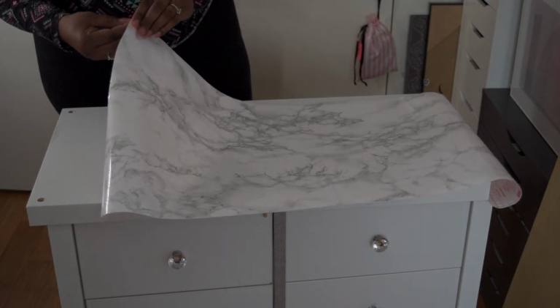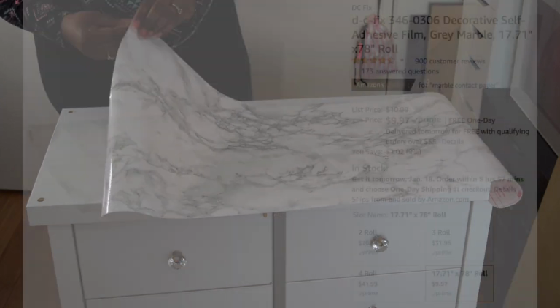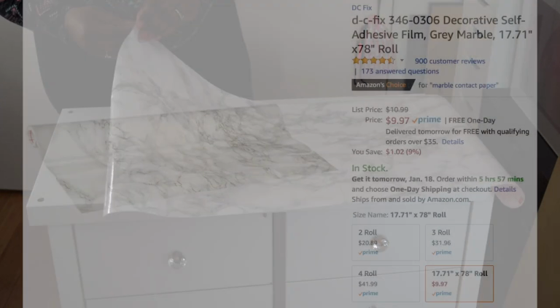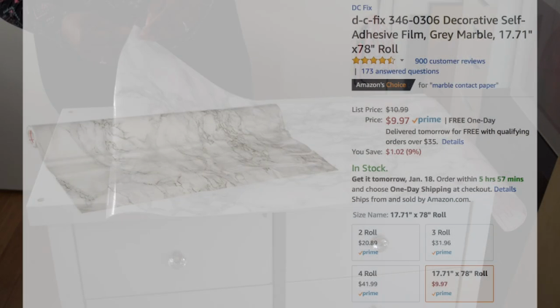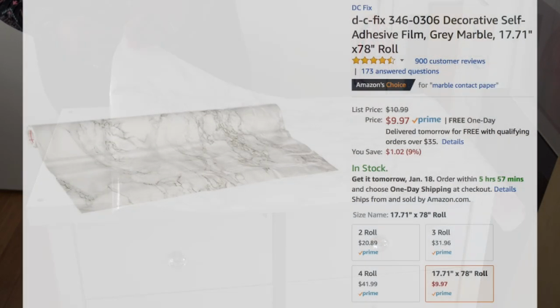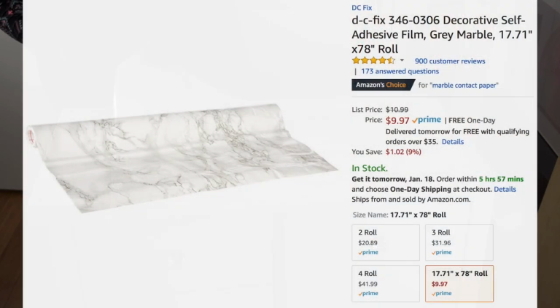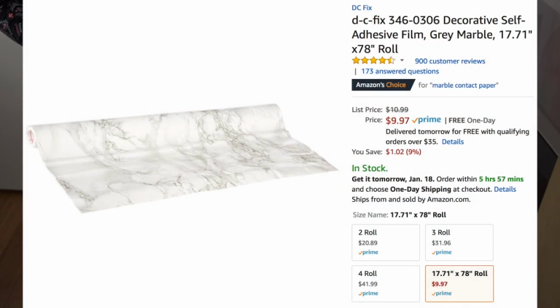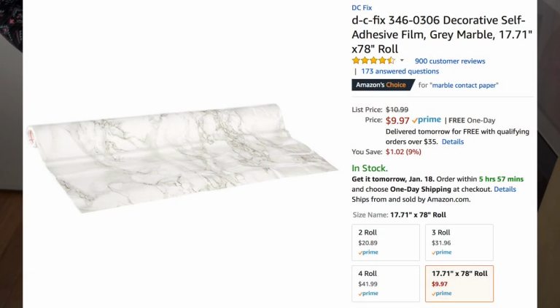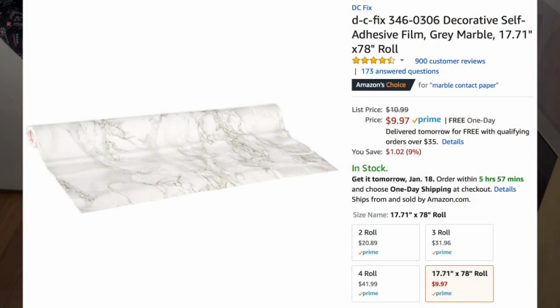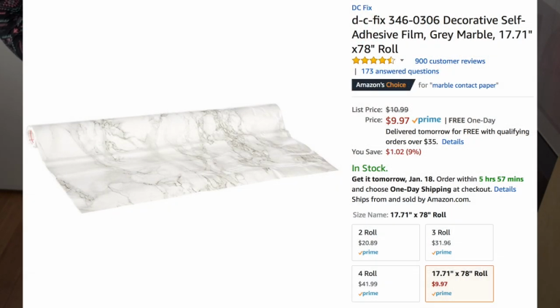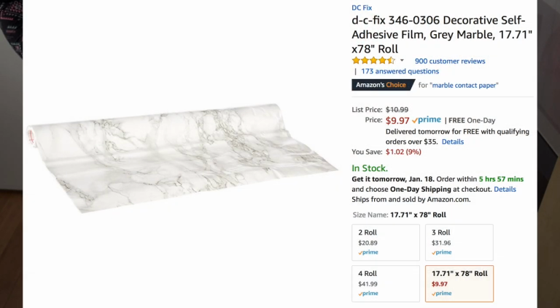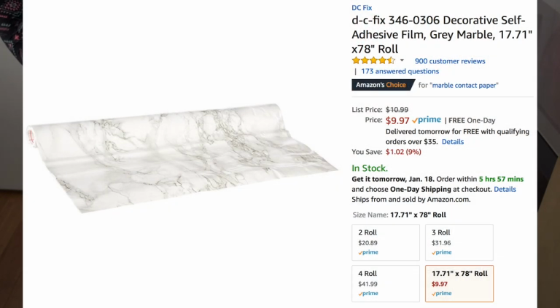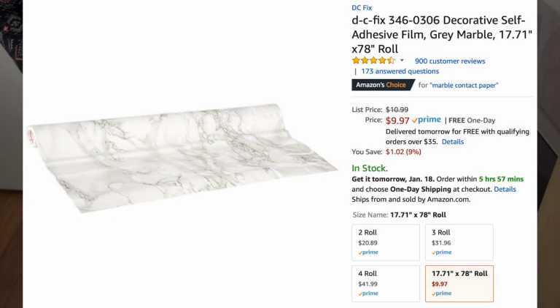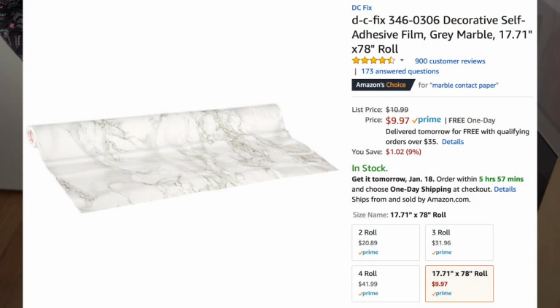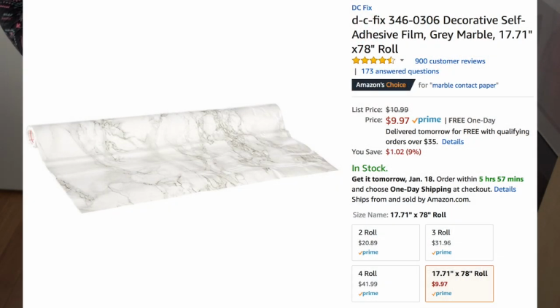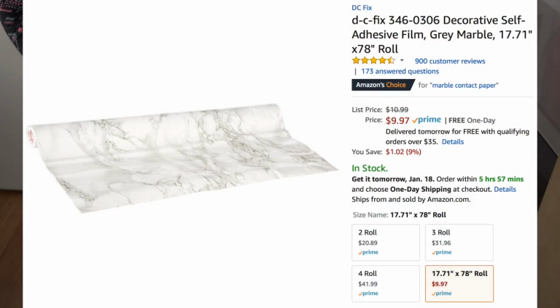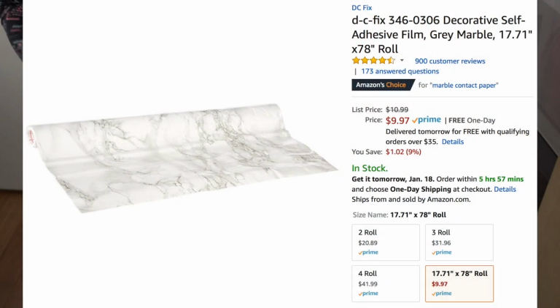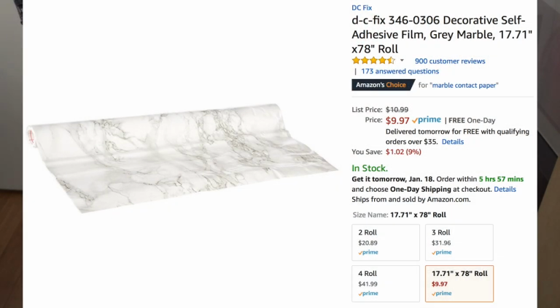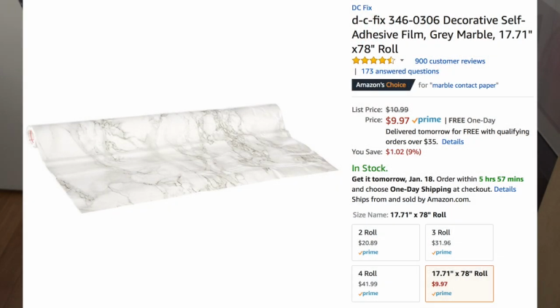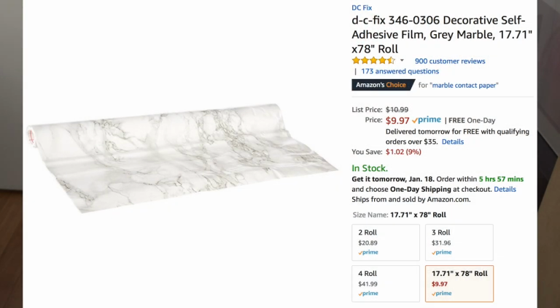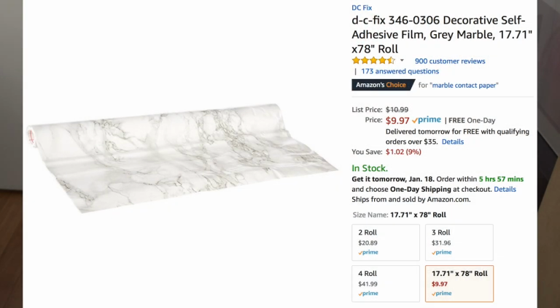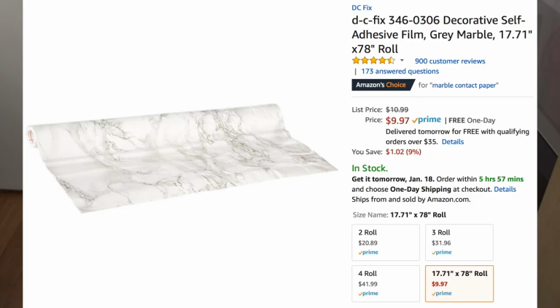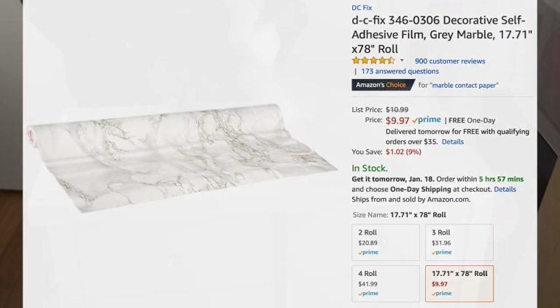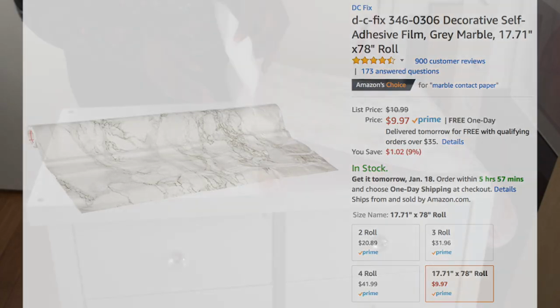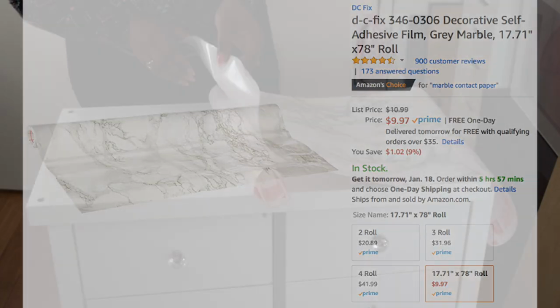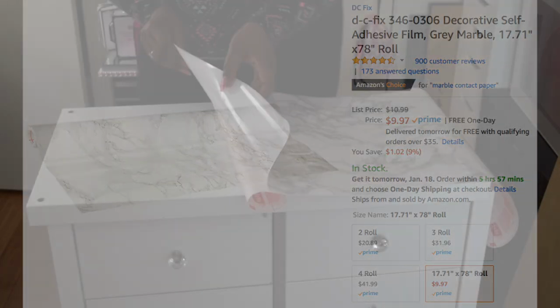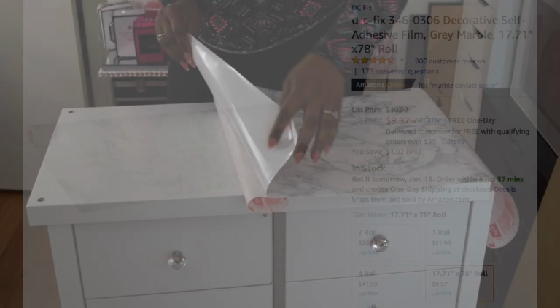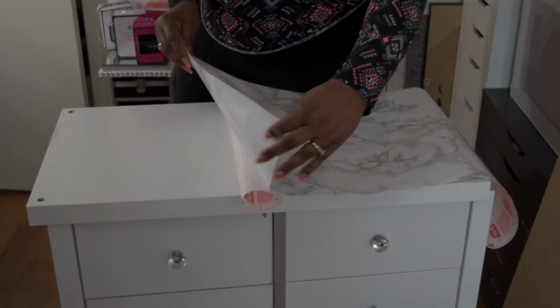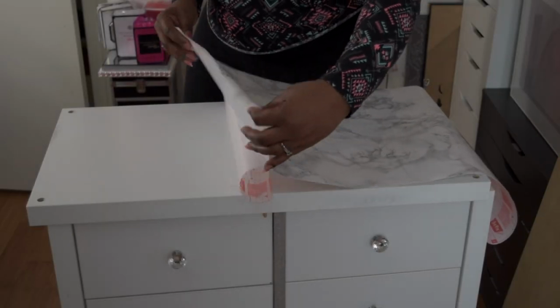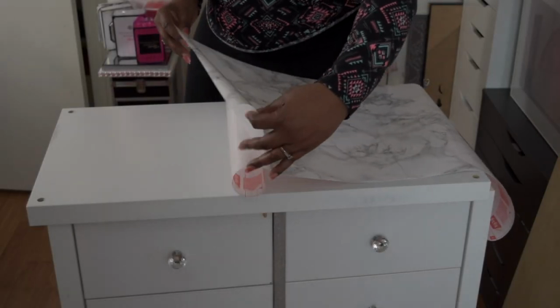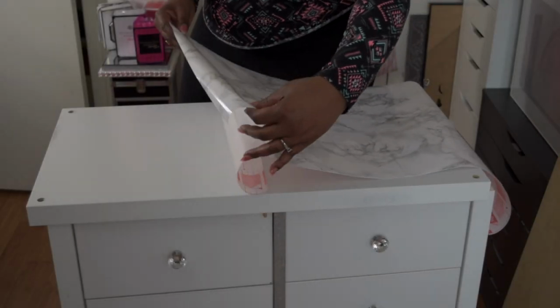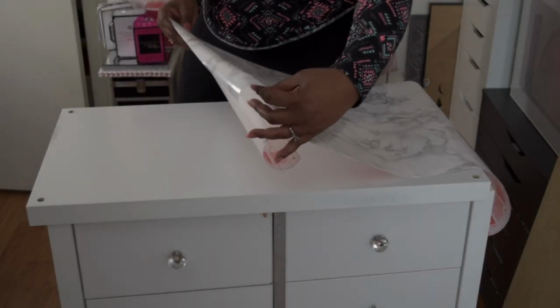They do come in three different finishes: the gloss I purchased, matte, and high gloss.